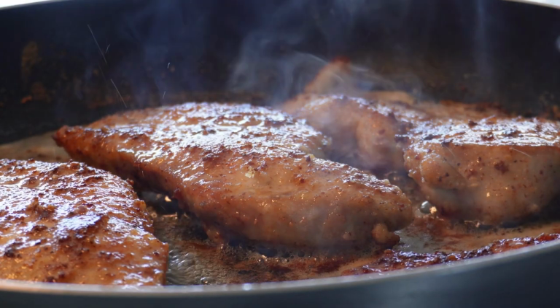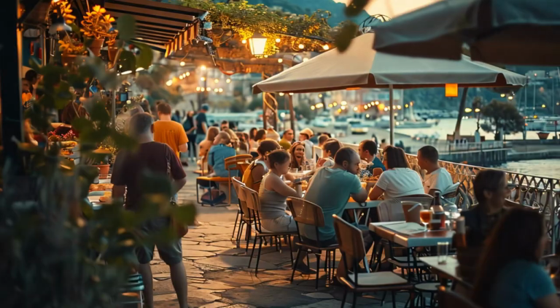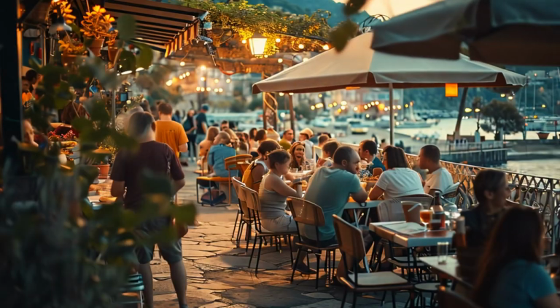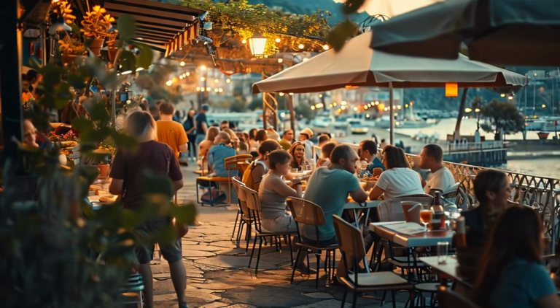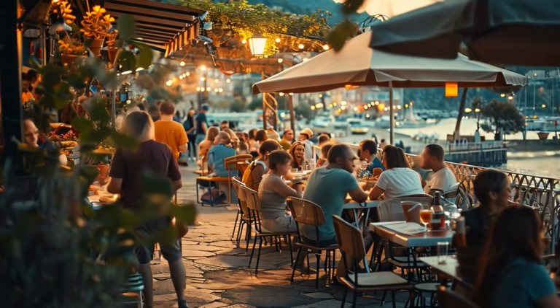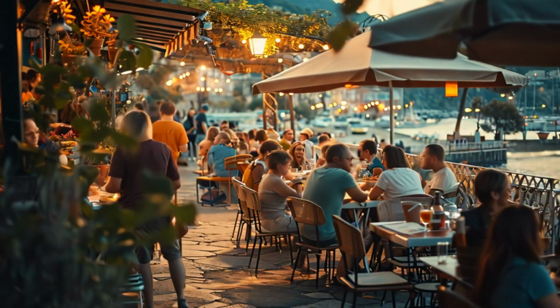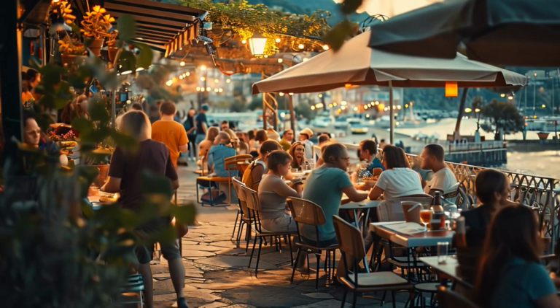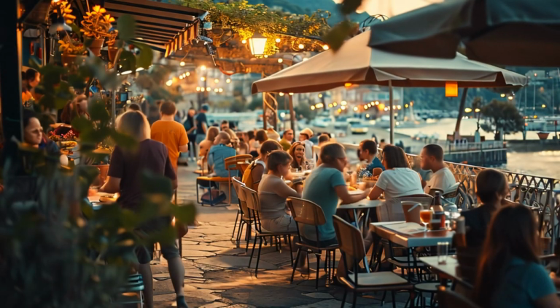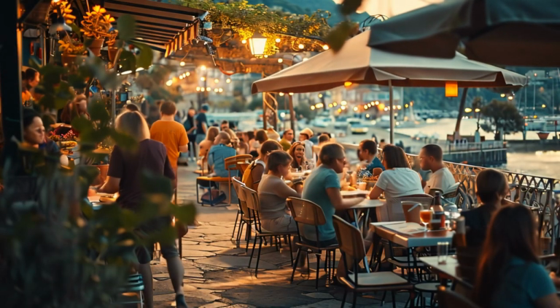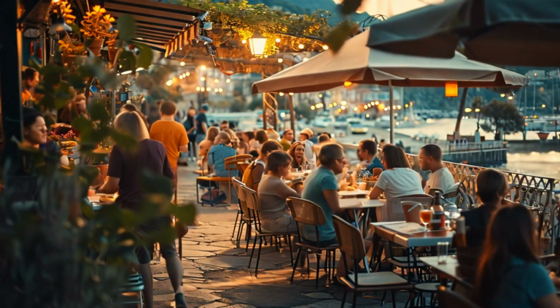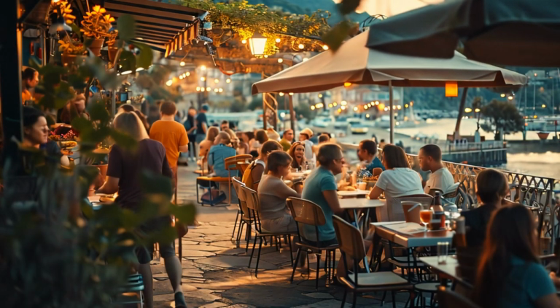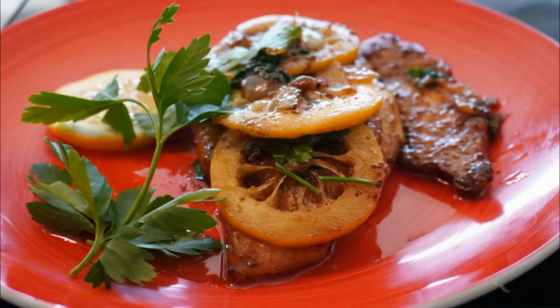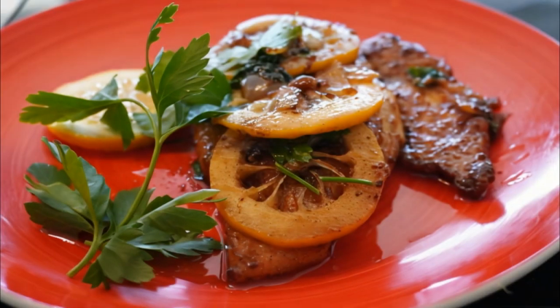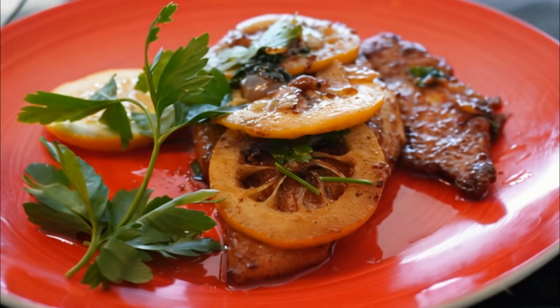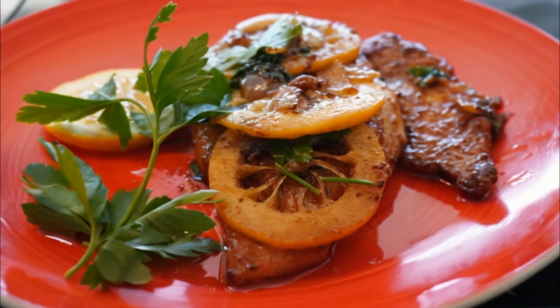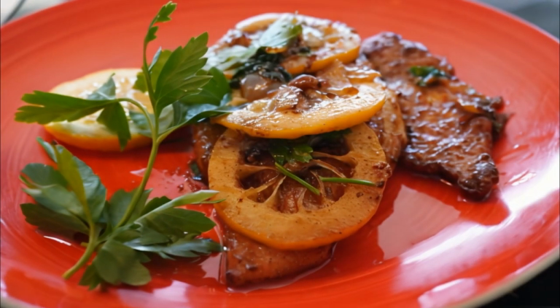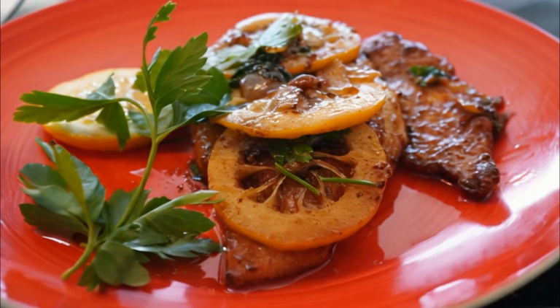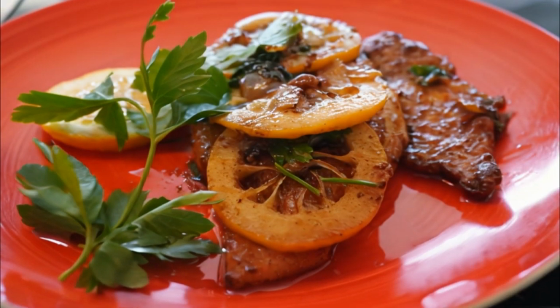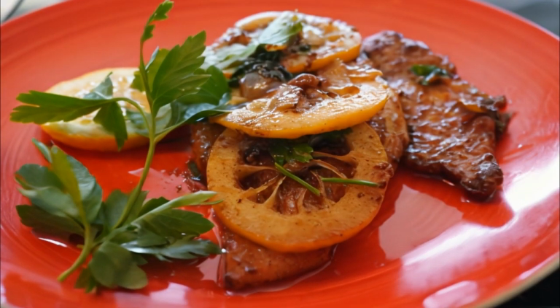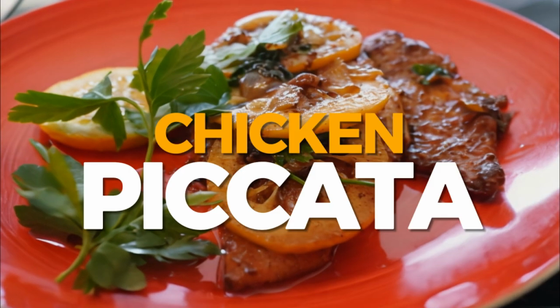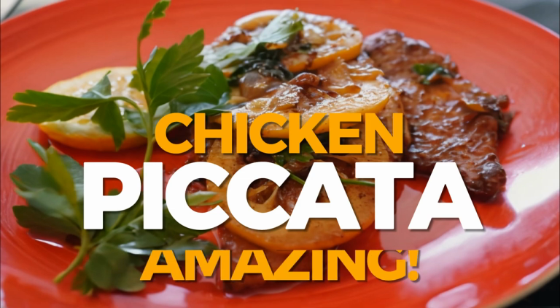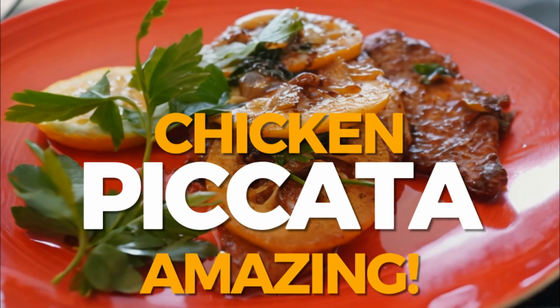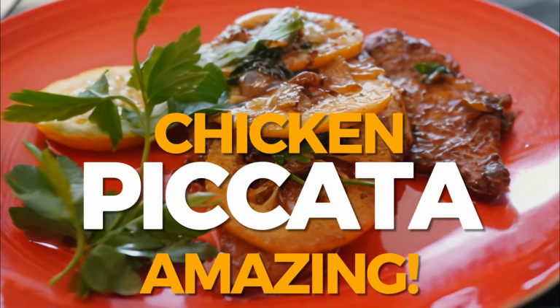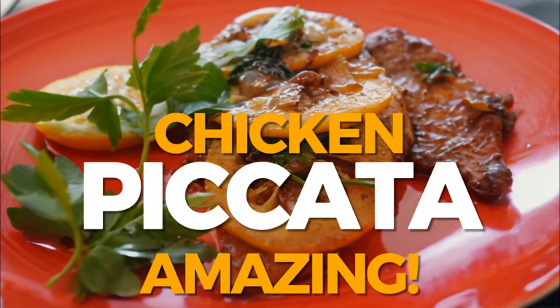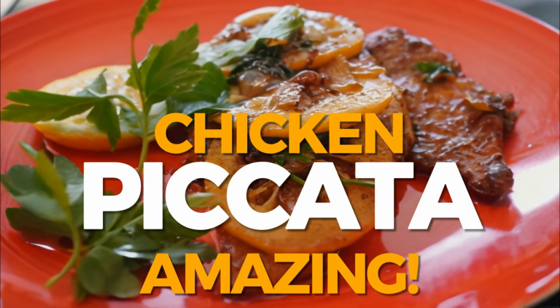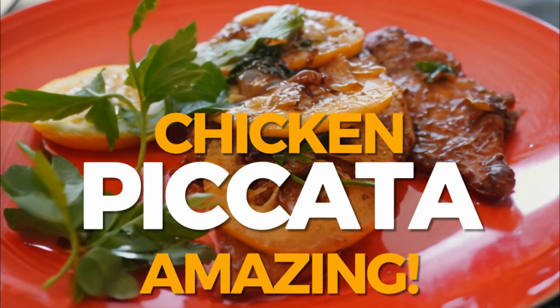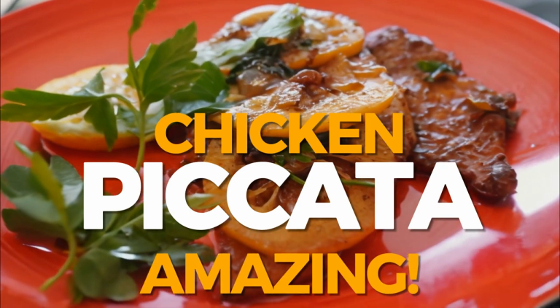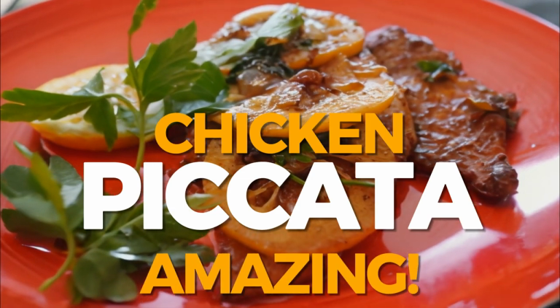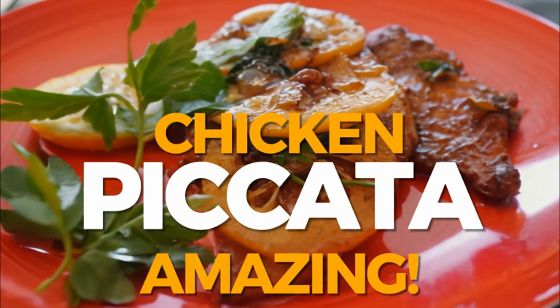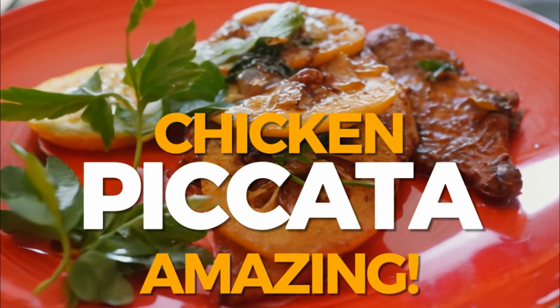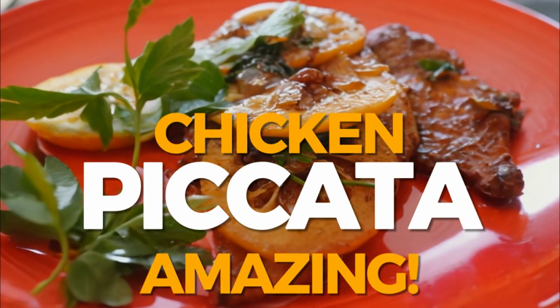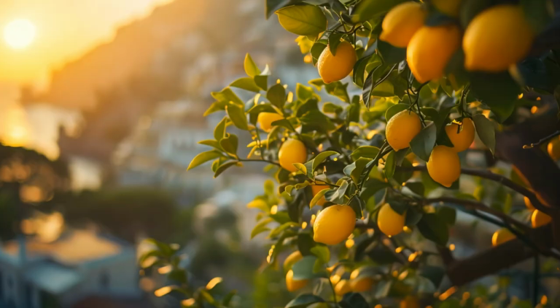Tonight we are serving the fantastic lemon butter chicken dish, chicken piccata, from the beautiful Amalfi Coast in Tuscany.